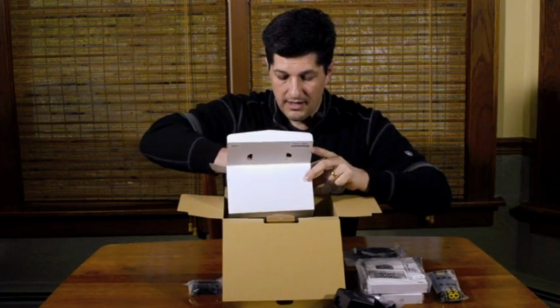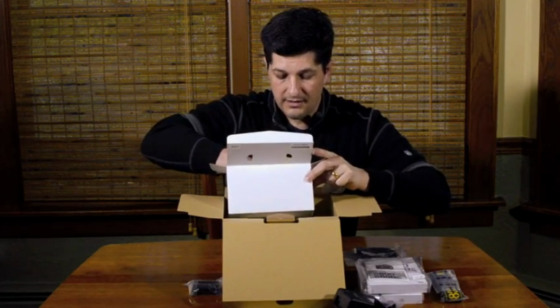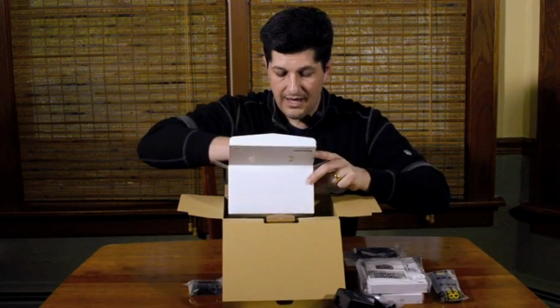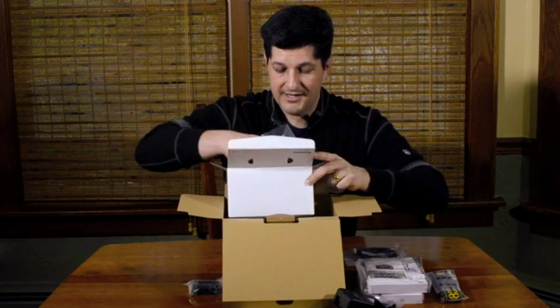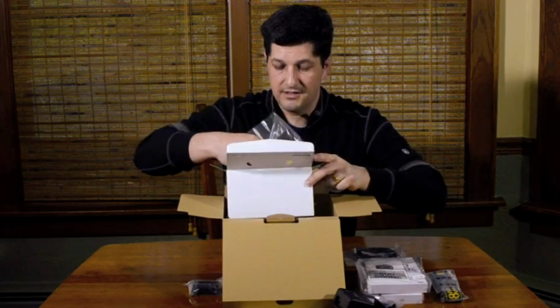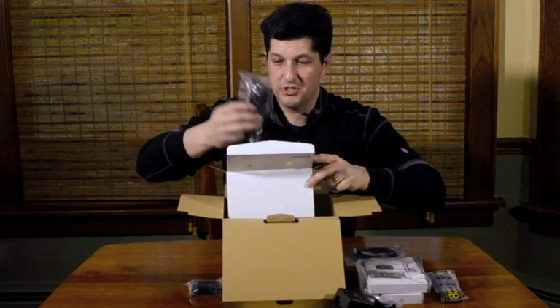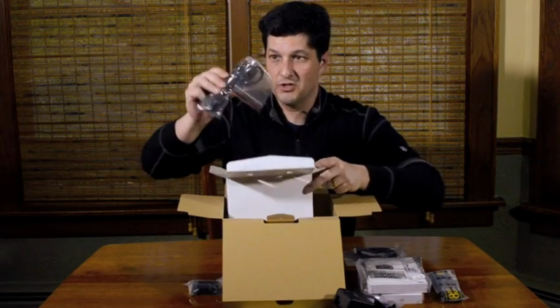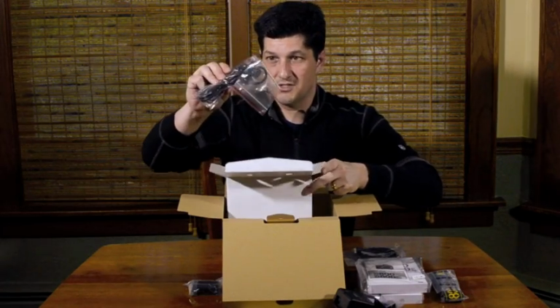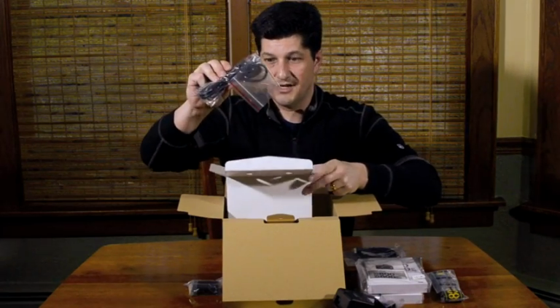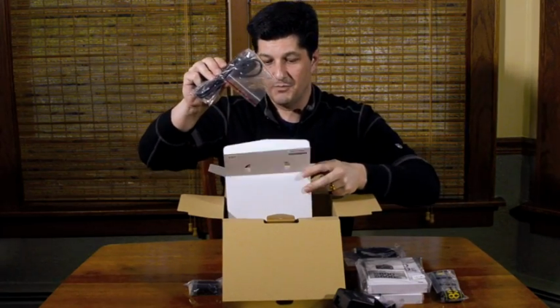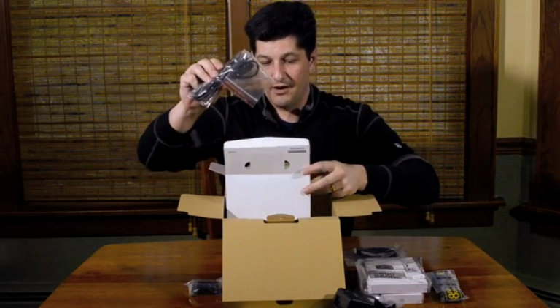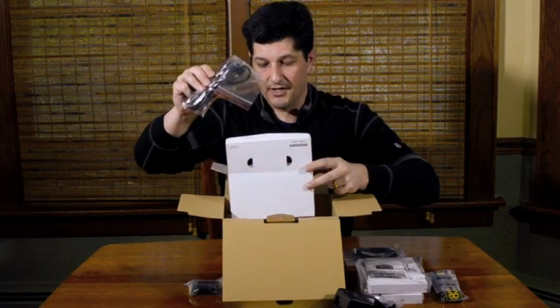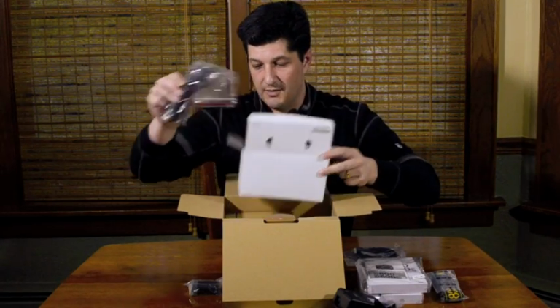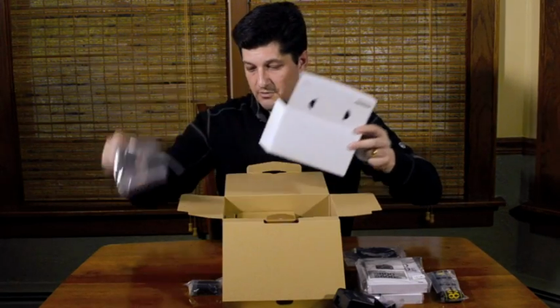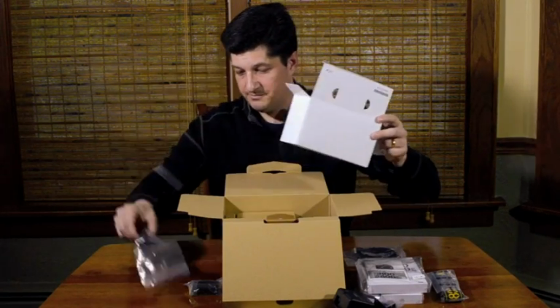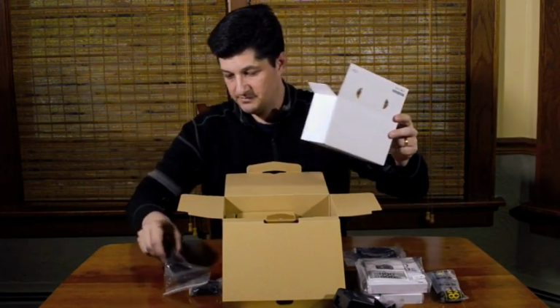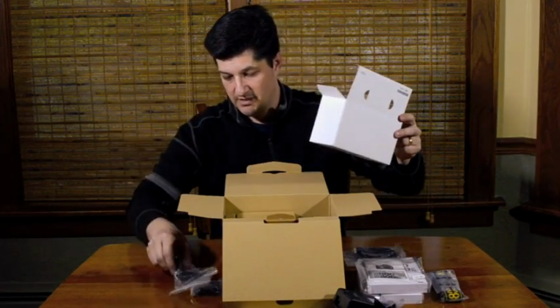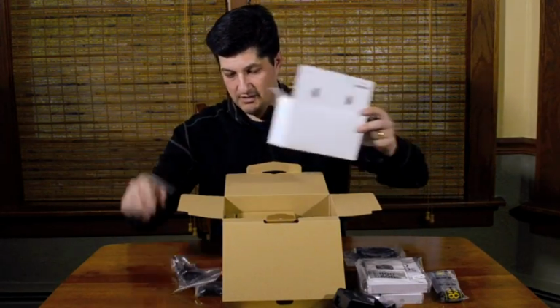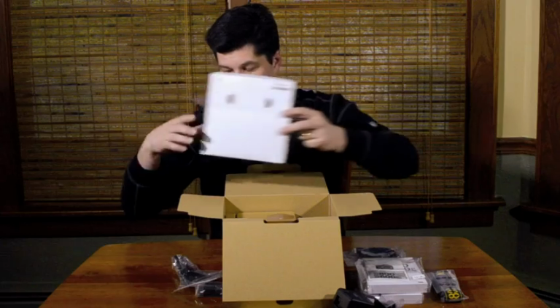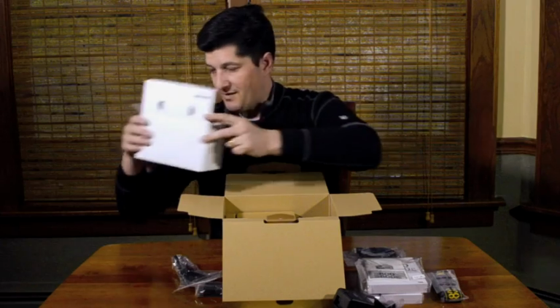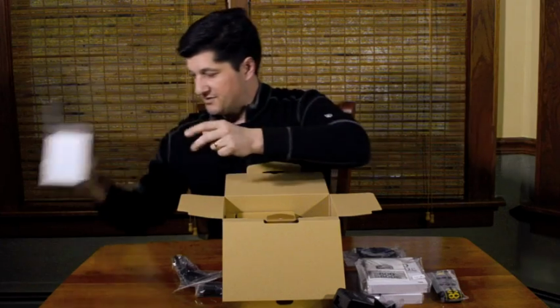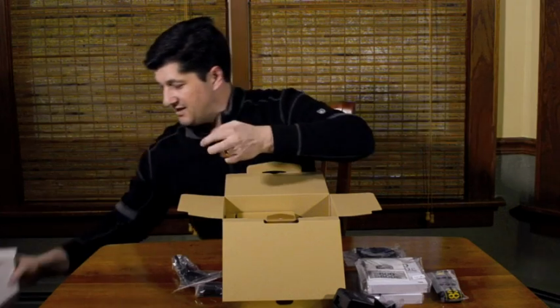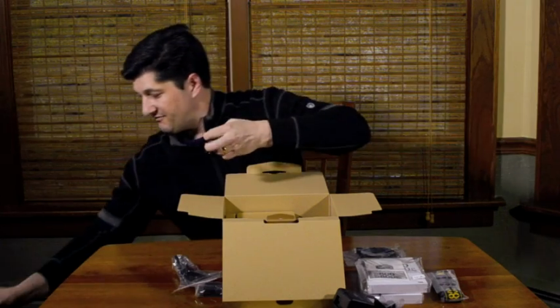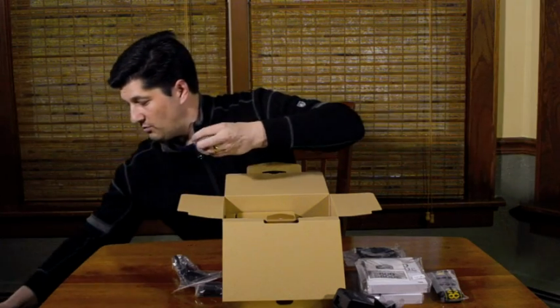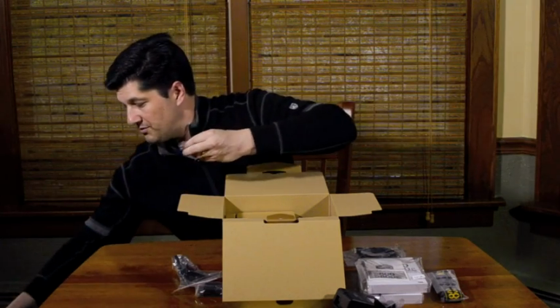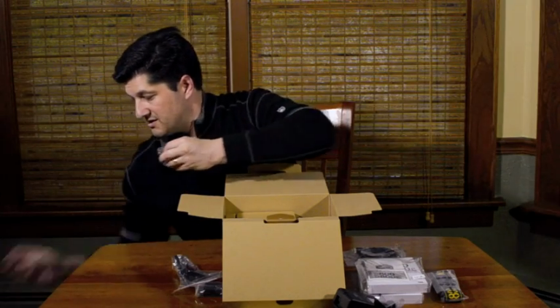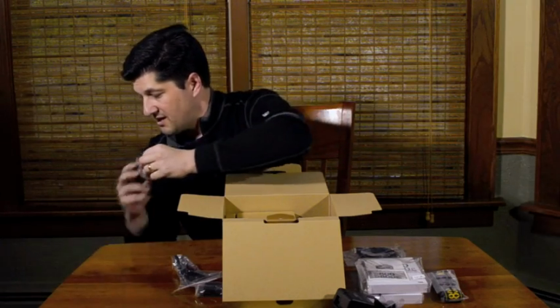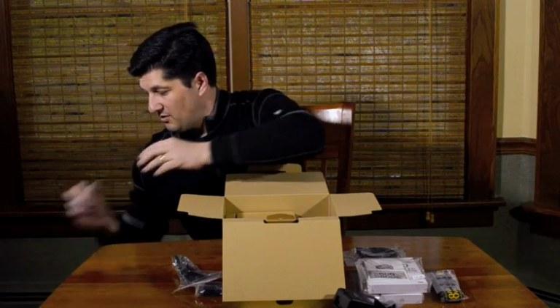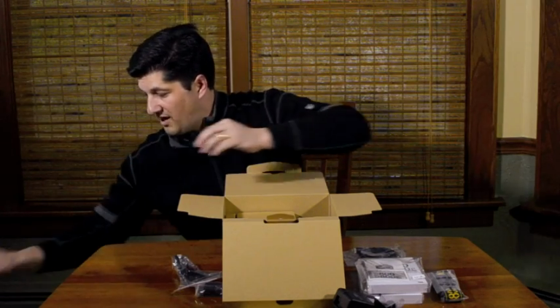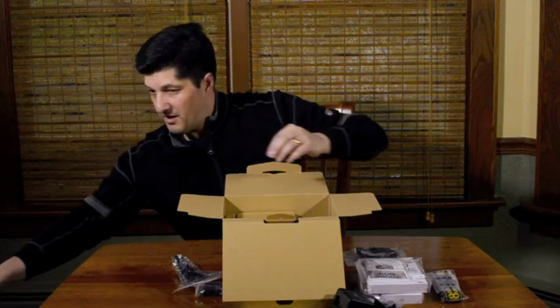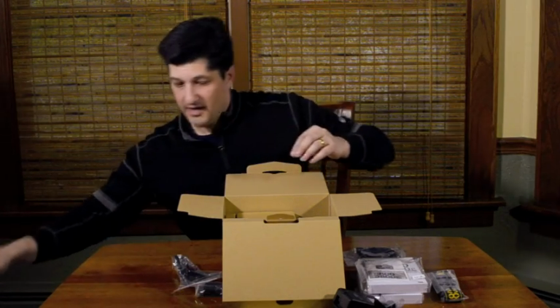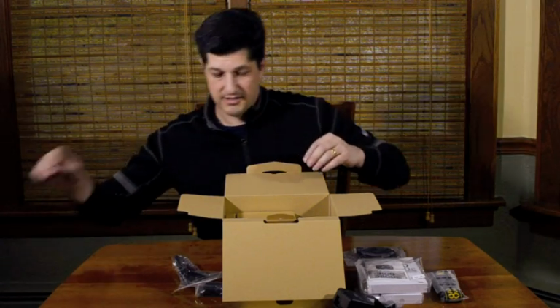And lastly just your standard power cable. So that was it for what was inside the white box.